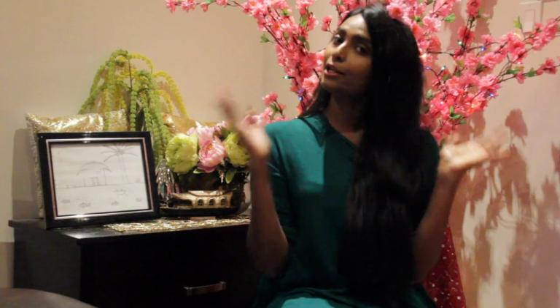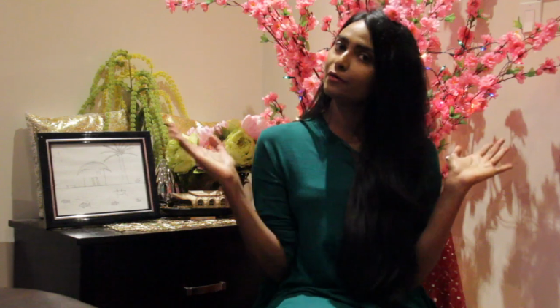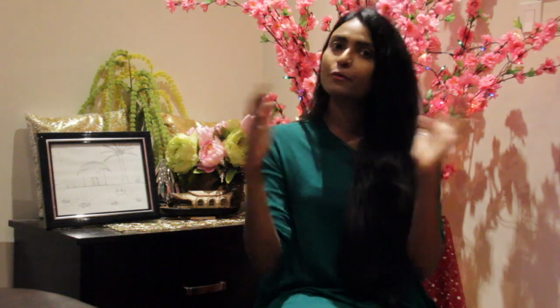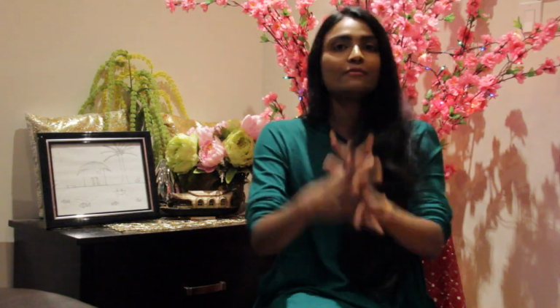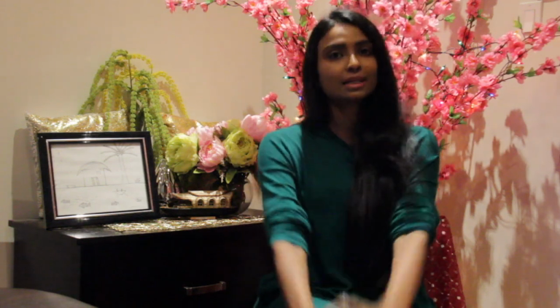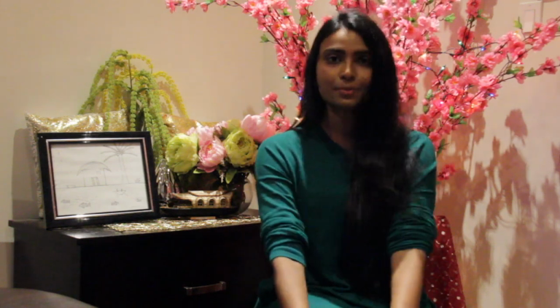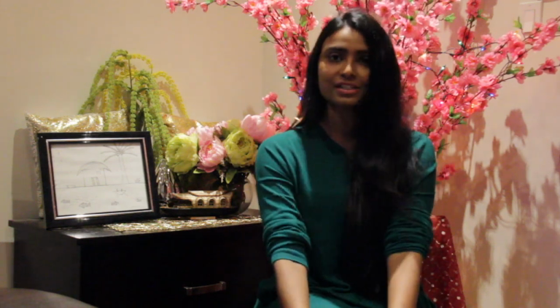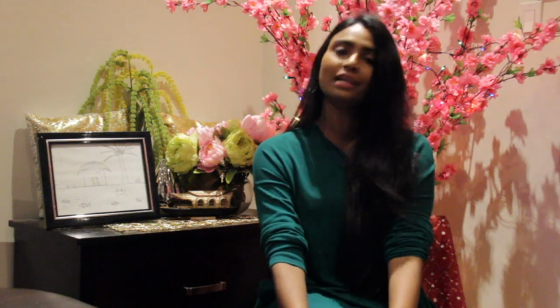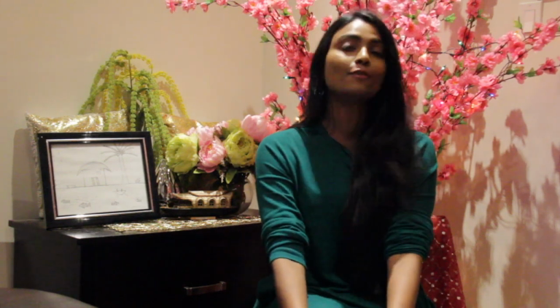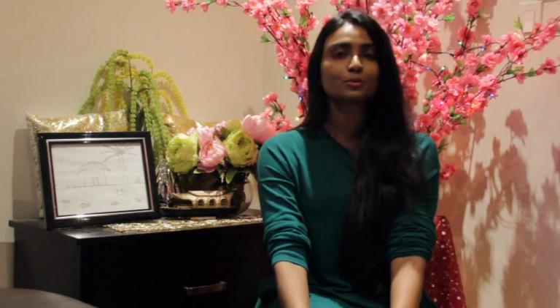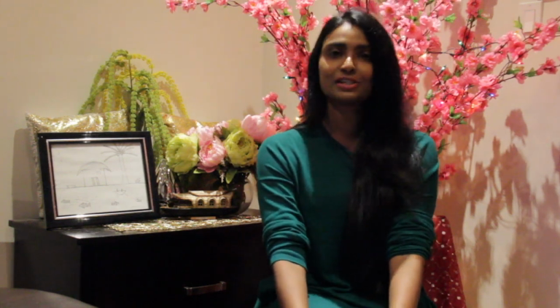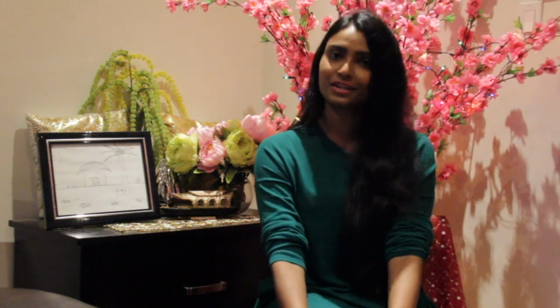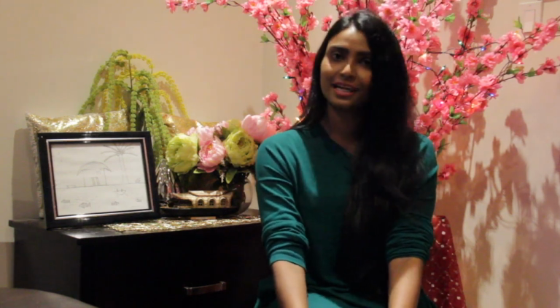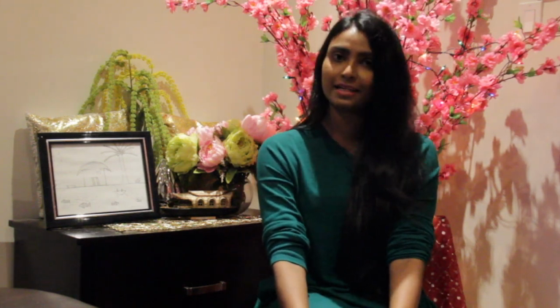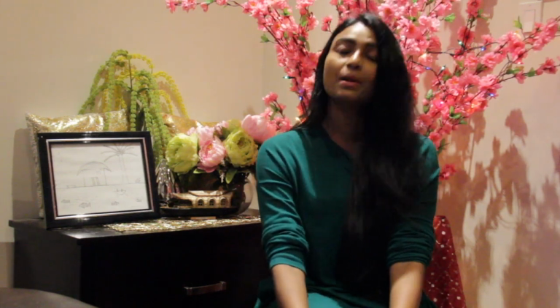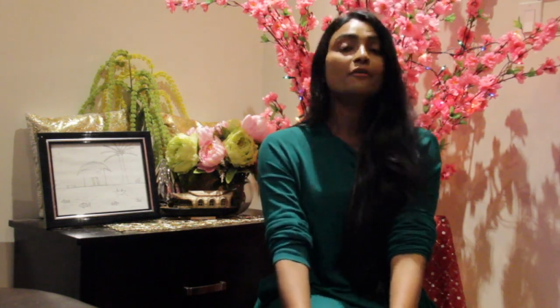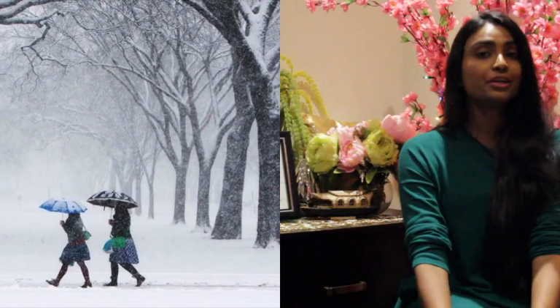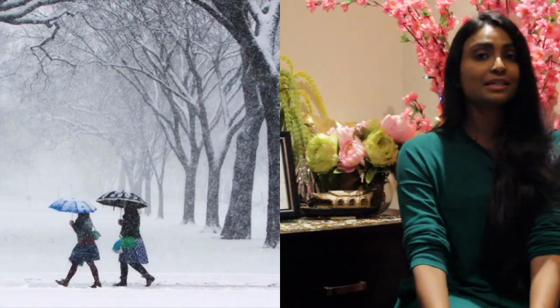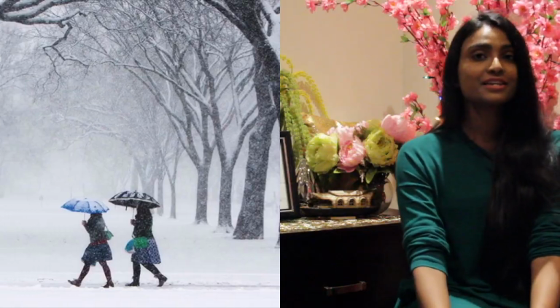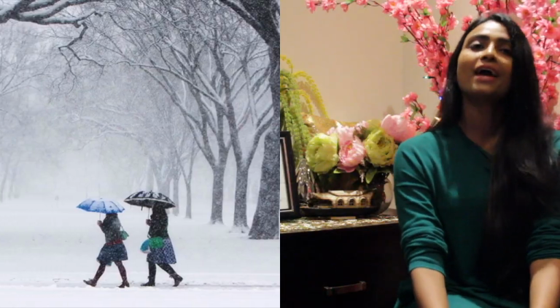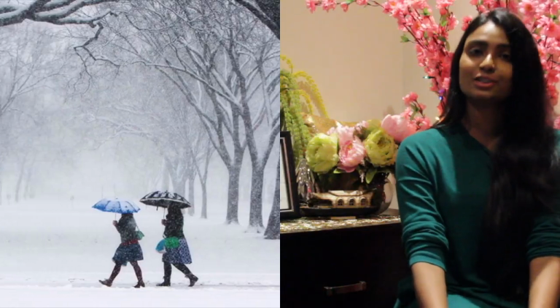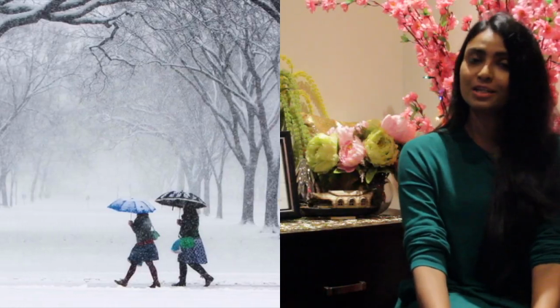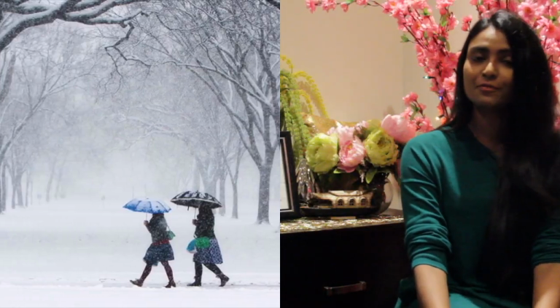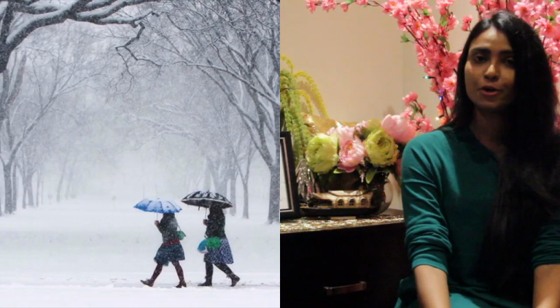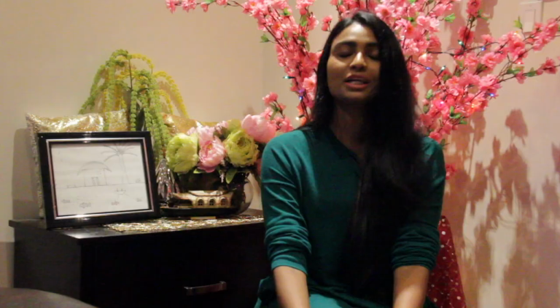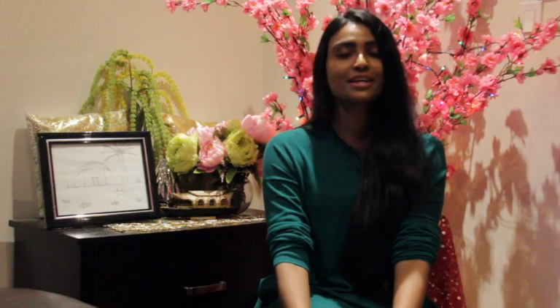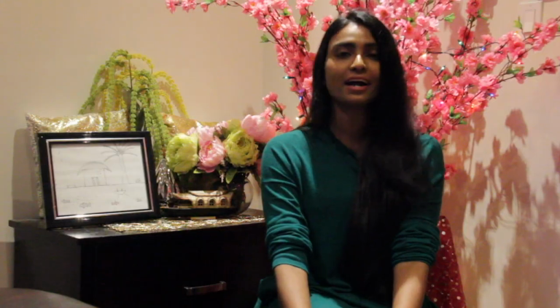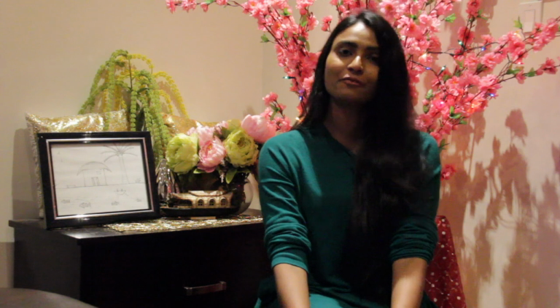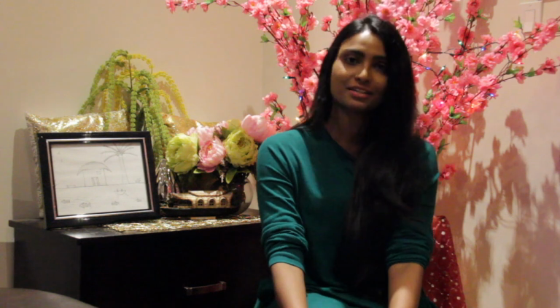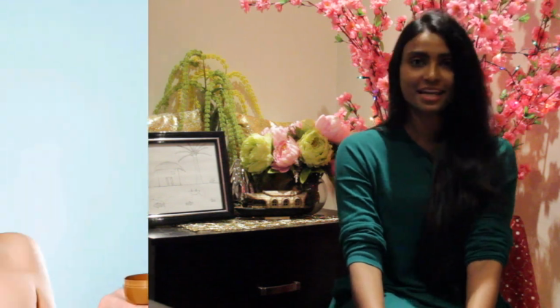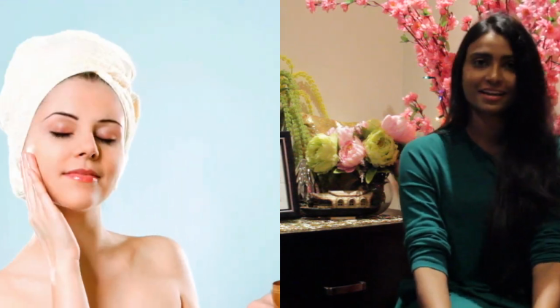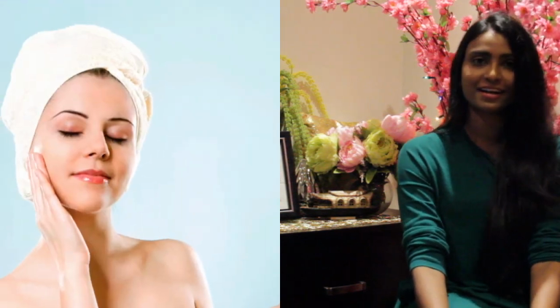Hello everyone, welcome to my channel, Vlogs by Shirley and Dilip. Winter is here and today's video is regarding winter skin care.